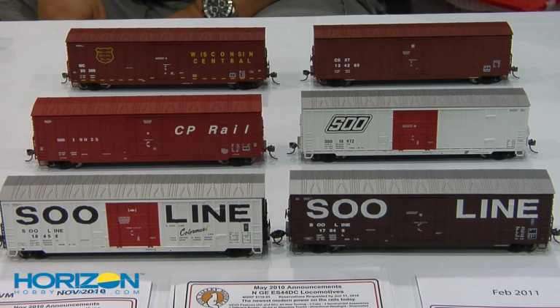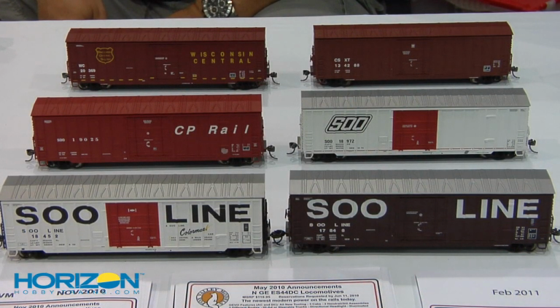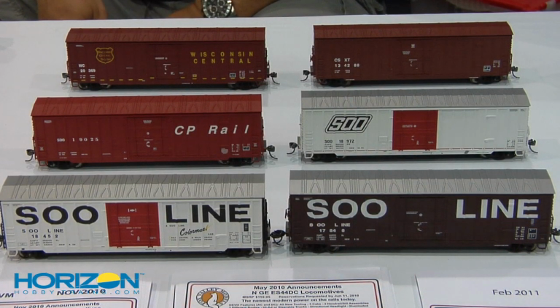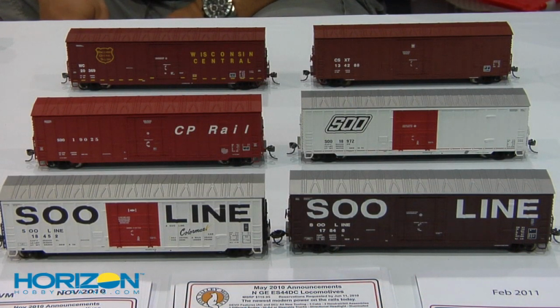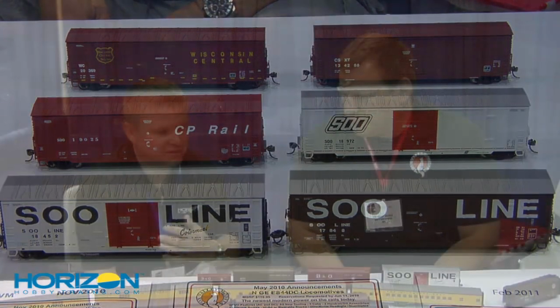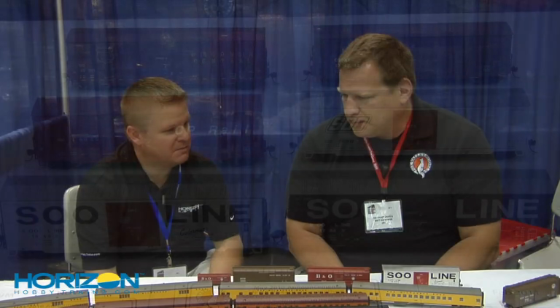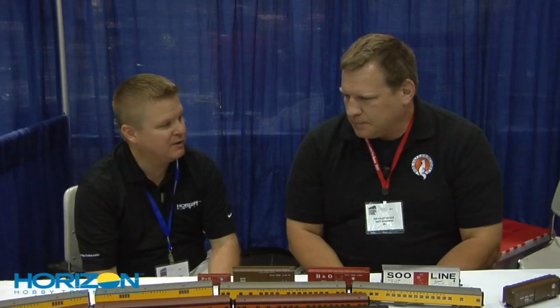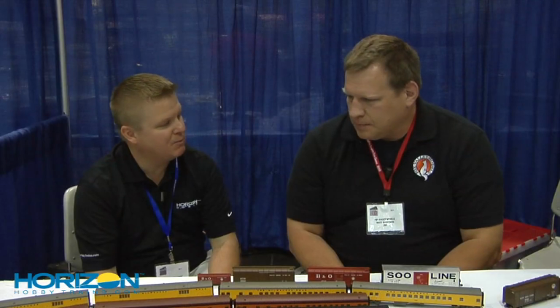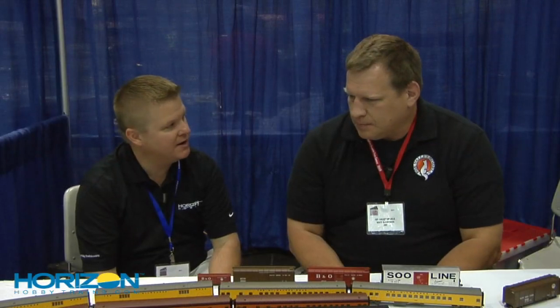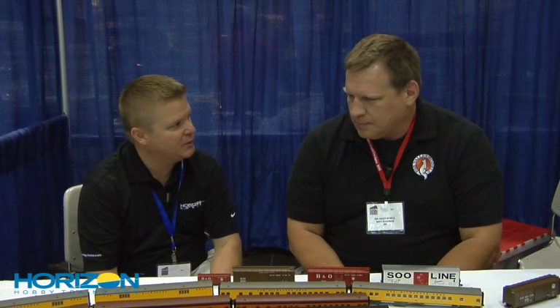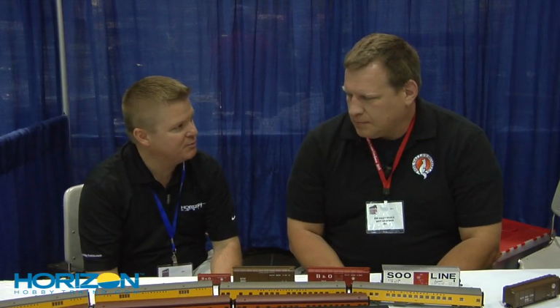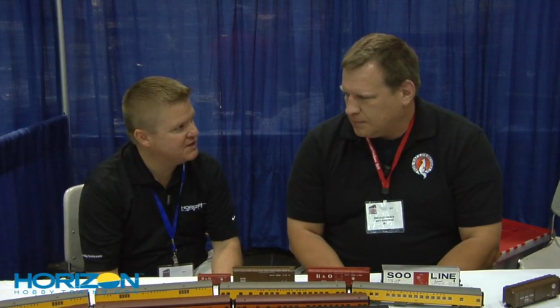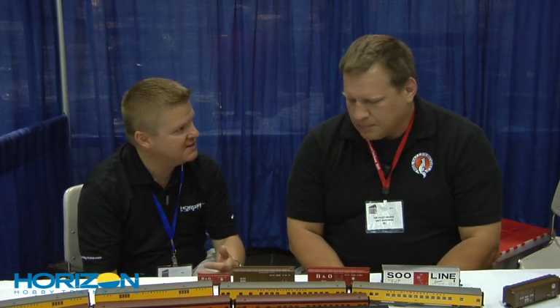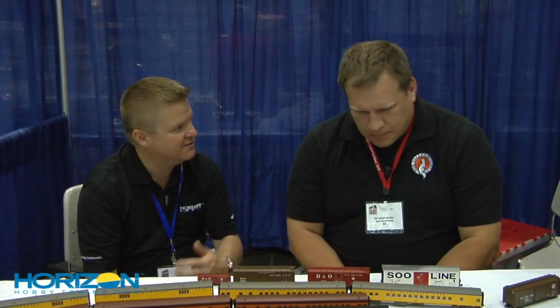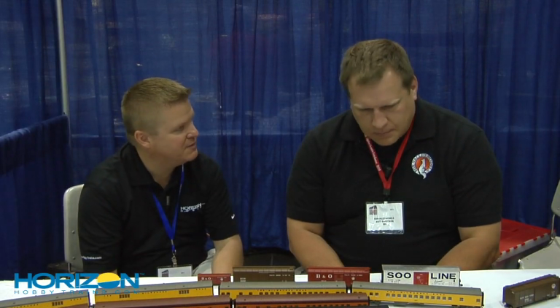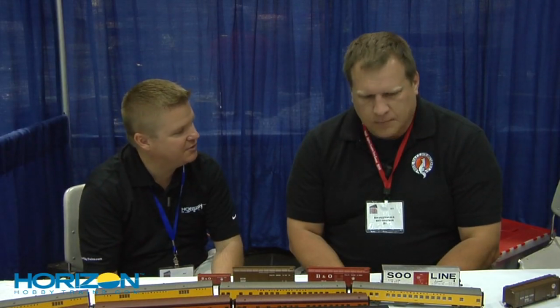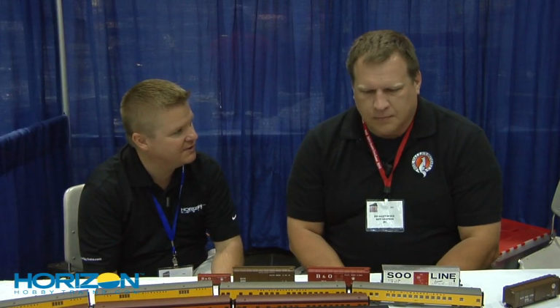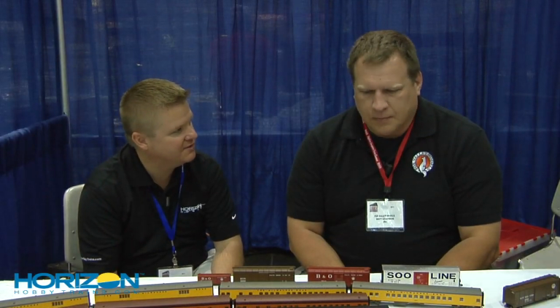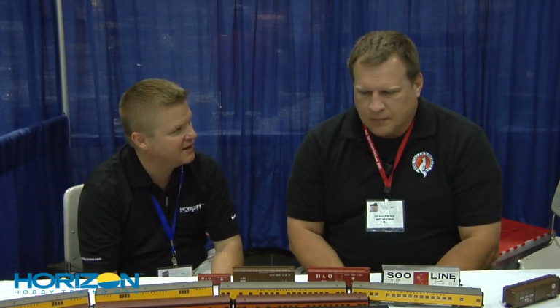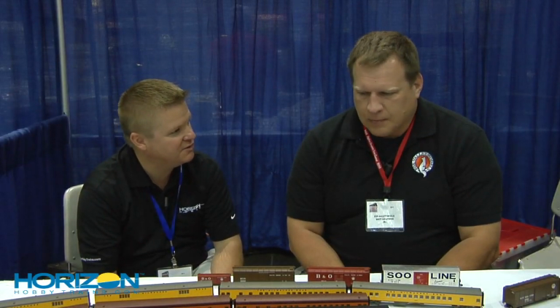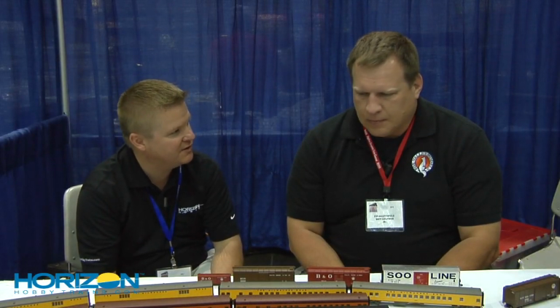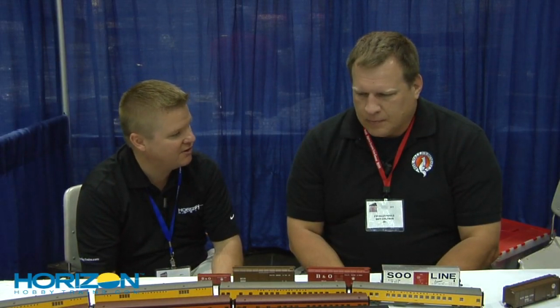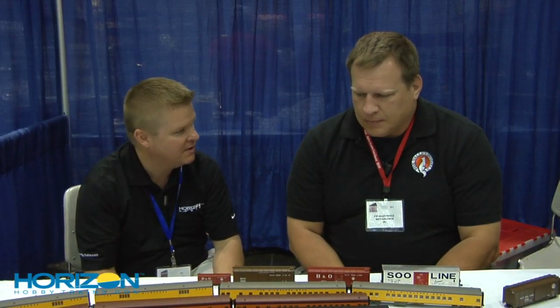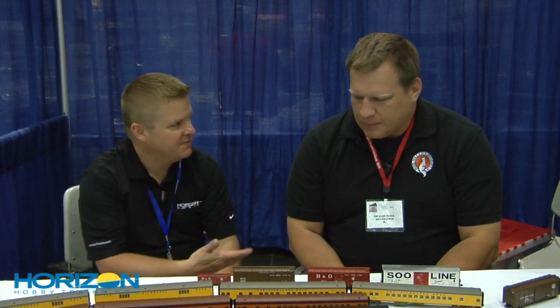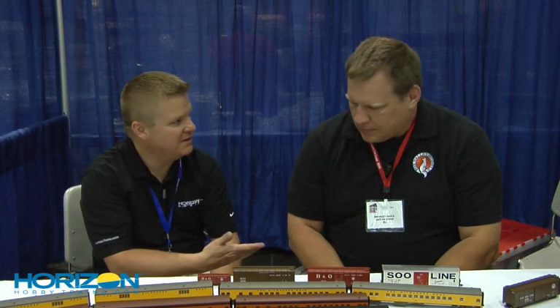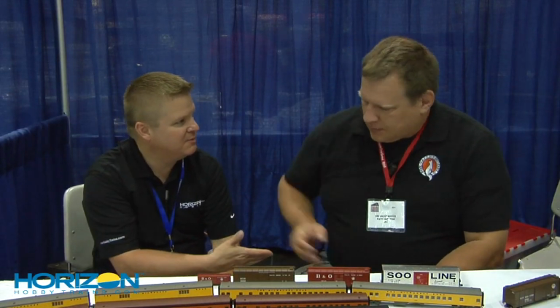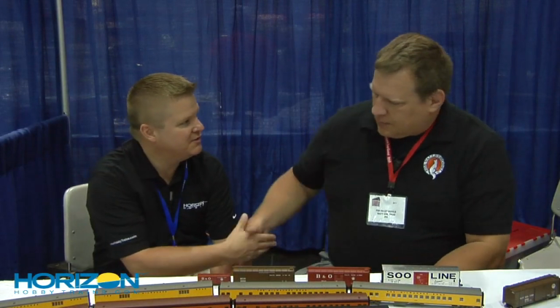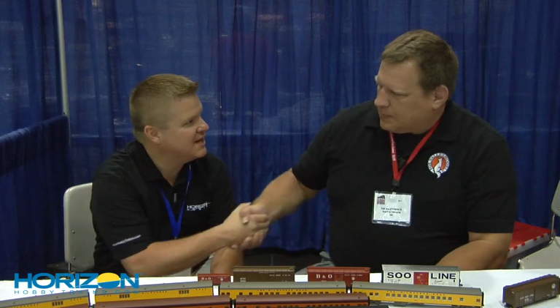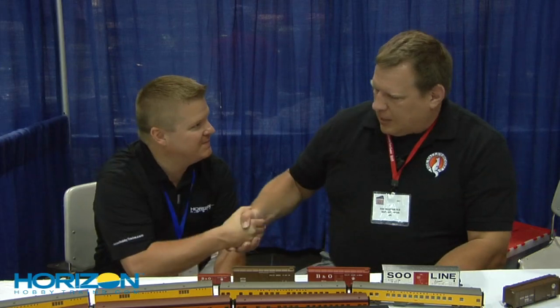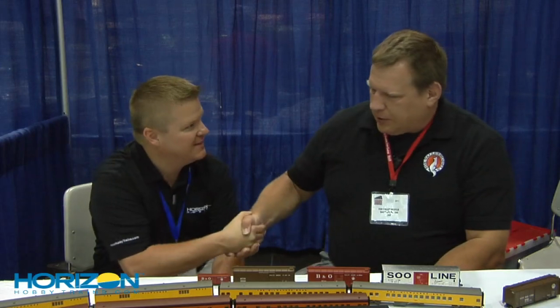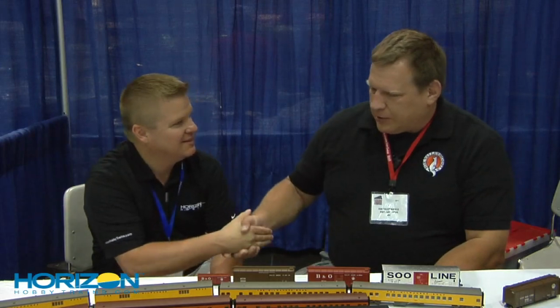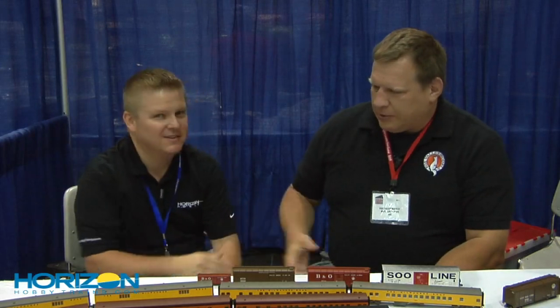Well, Matt, you continue to bring great product. We really appreciate you taking a few minutes here with us at the National Train Show. Thank you so much for your time. Happy to do it. Thank you.